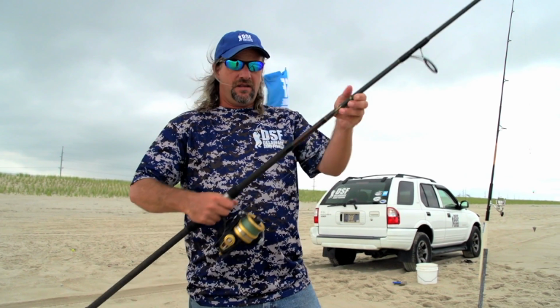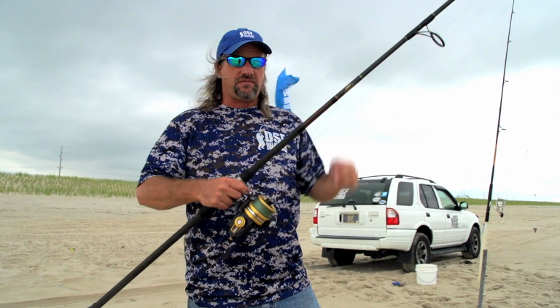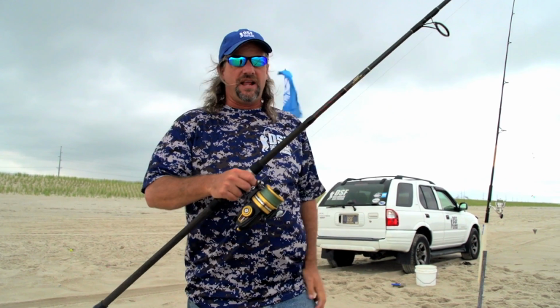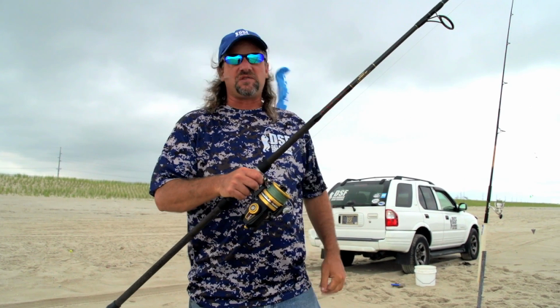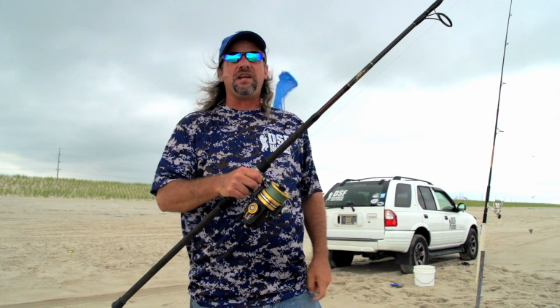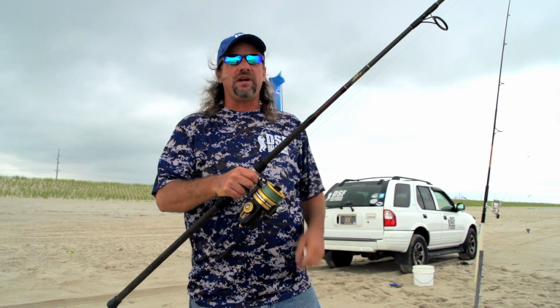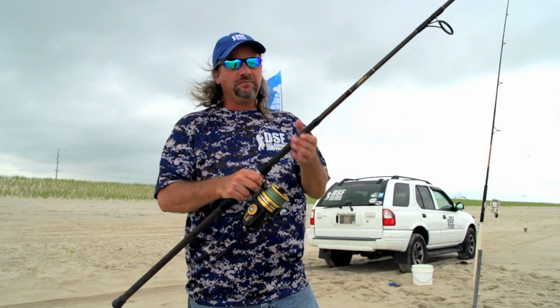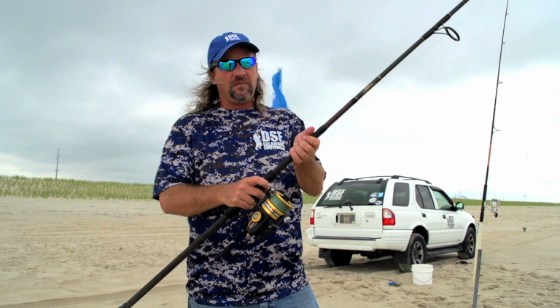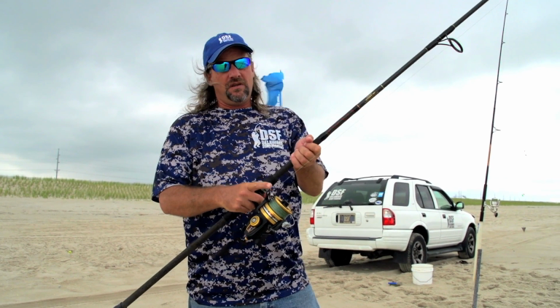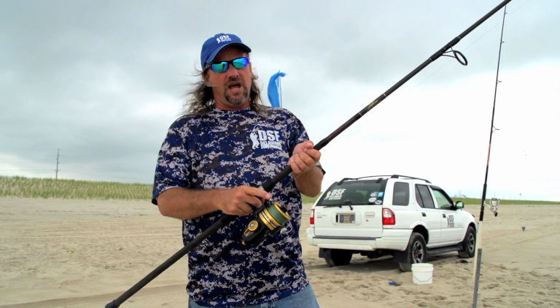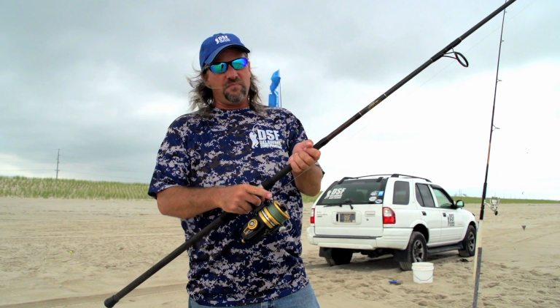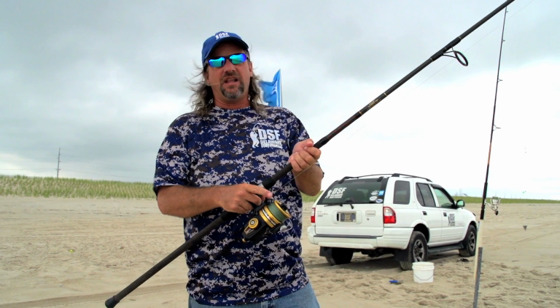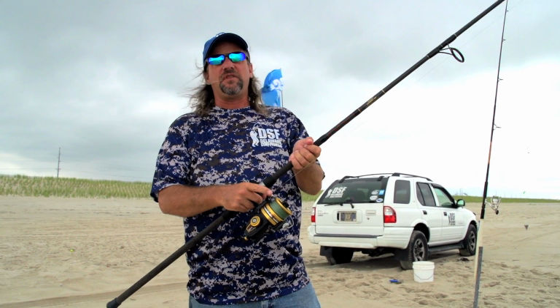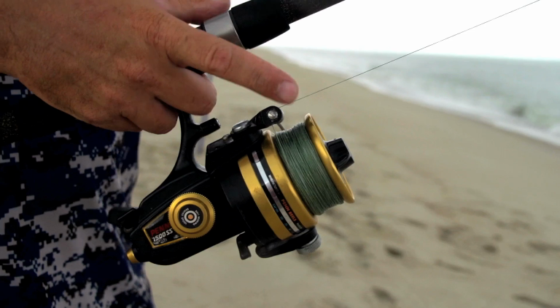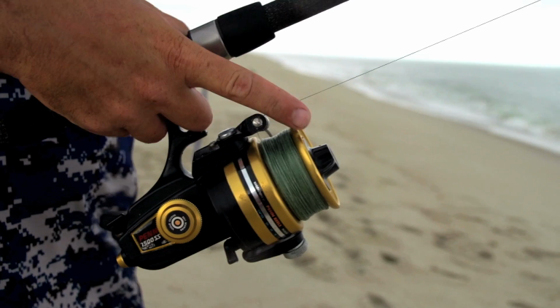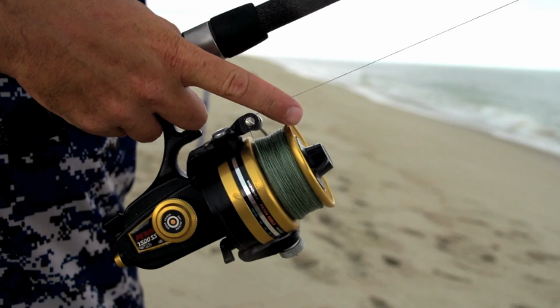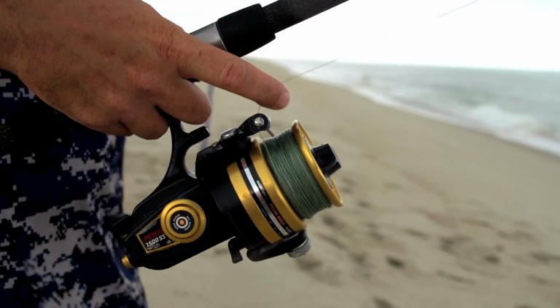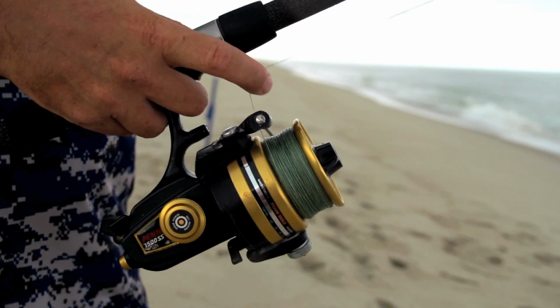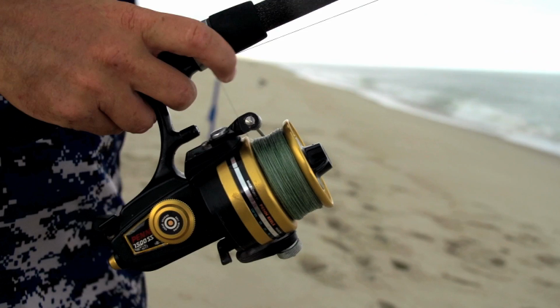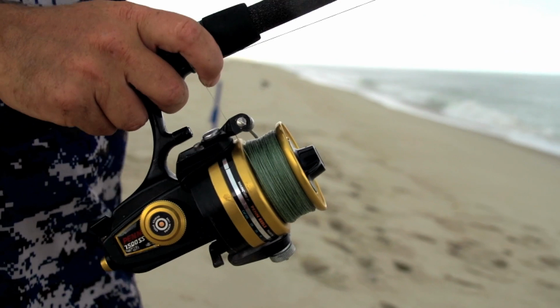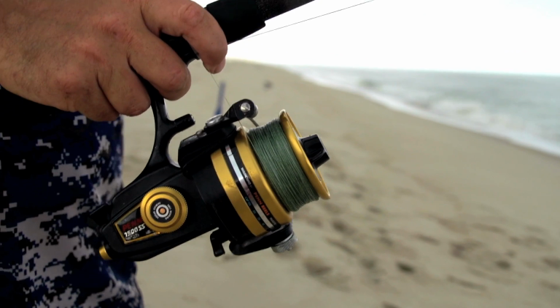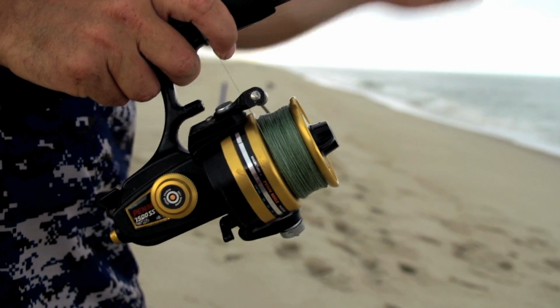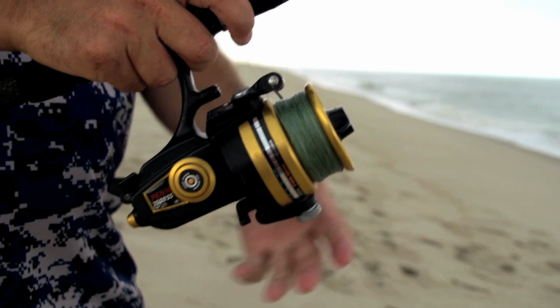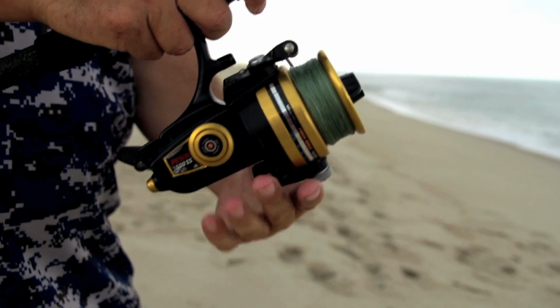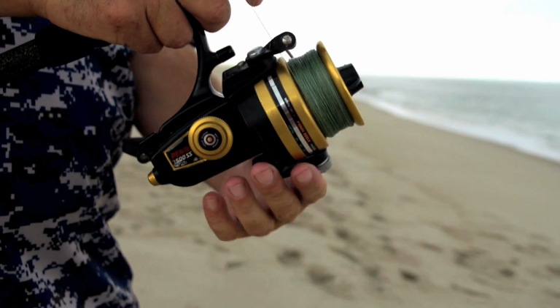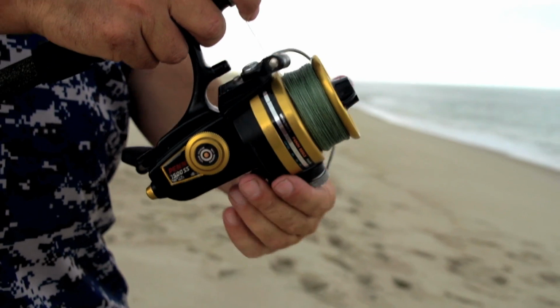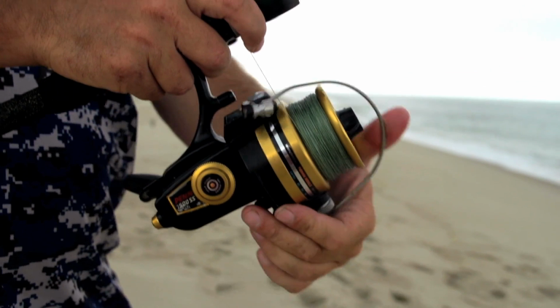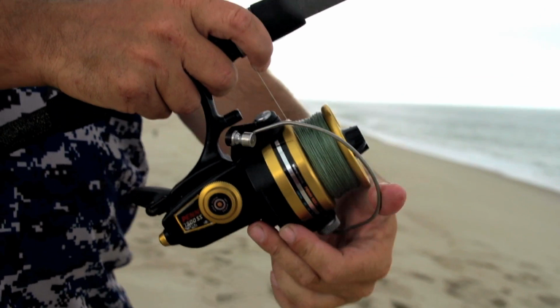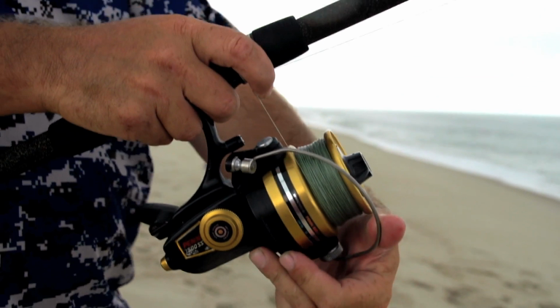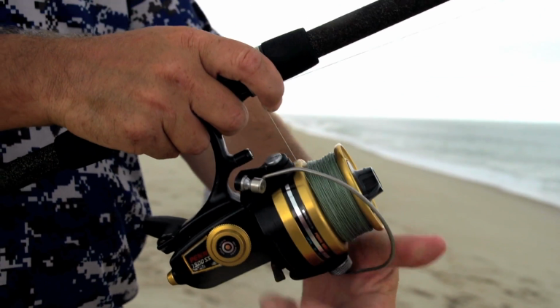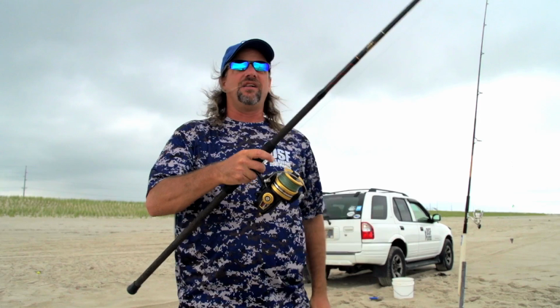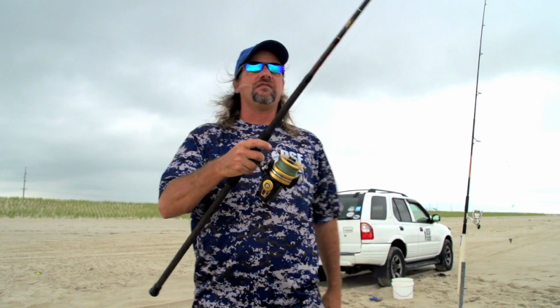This rod has a spinning reel. You line your bail up with the bottom of your rod. Pull your line in tight to the rod. Click your bail over.